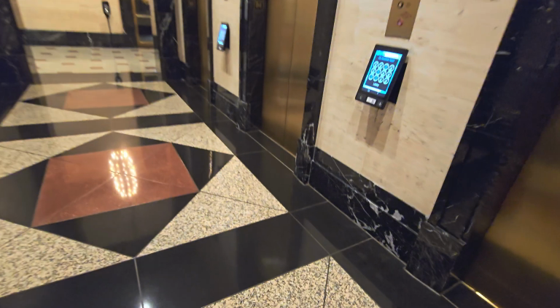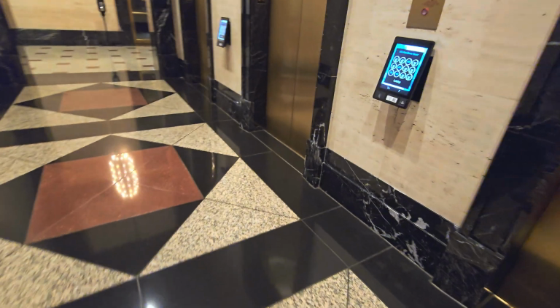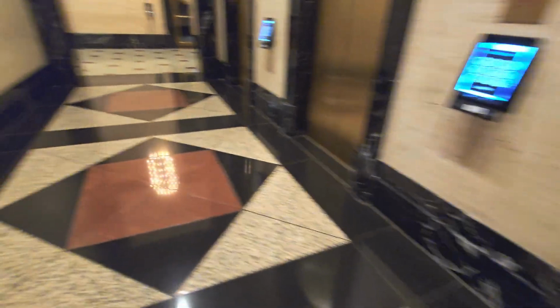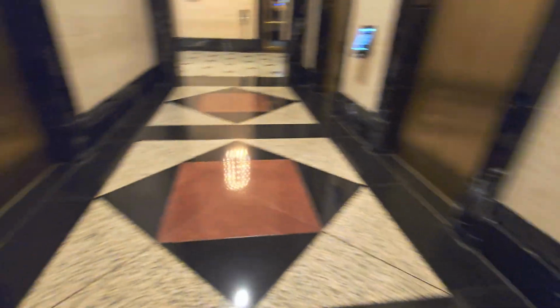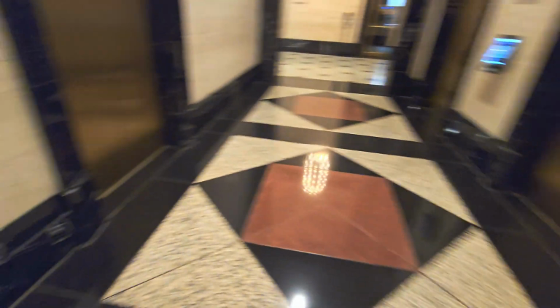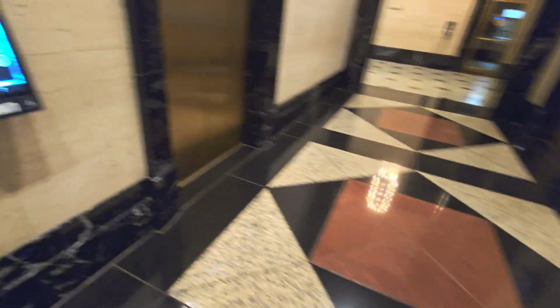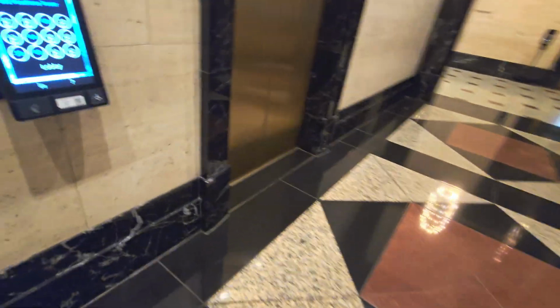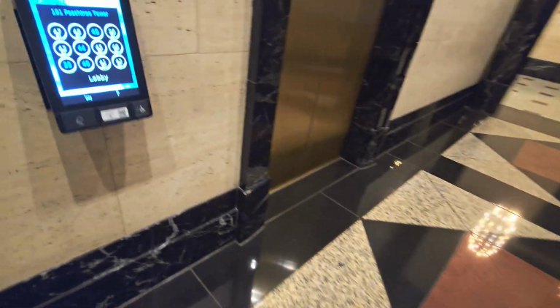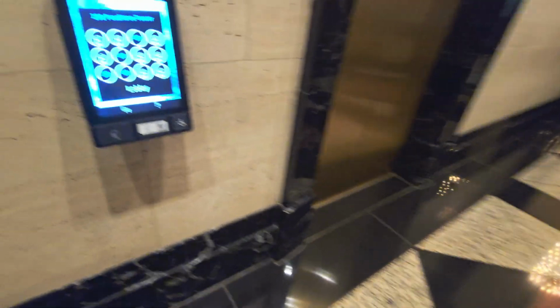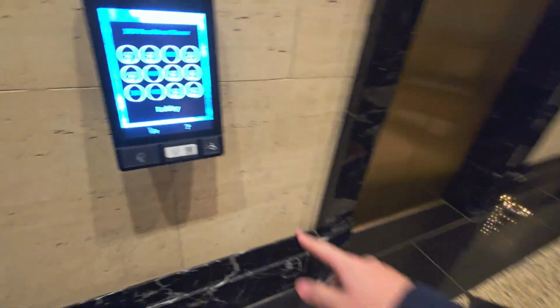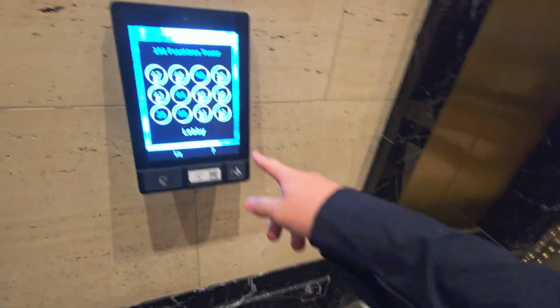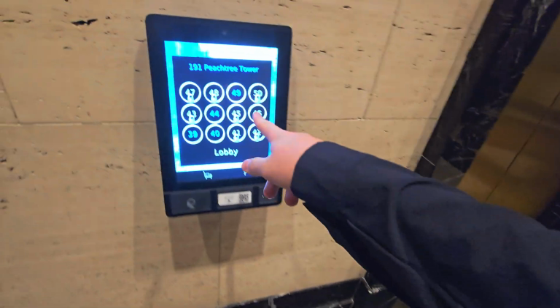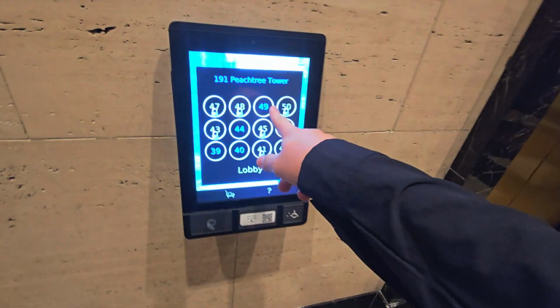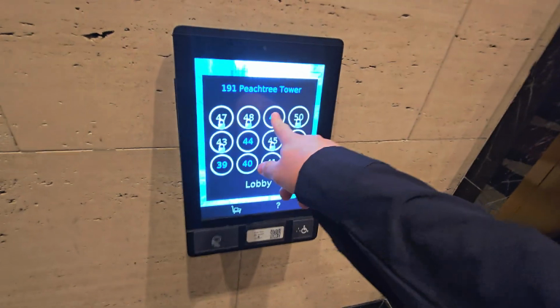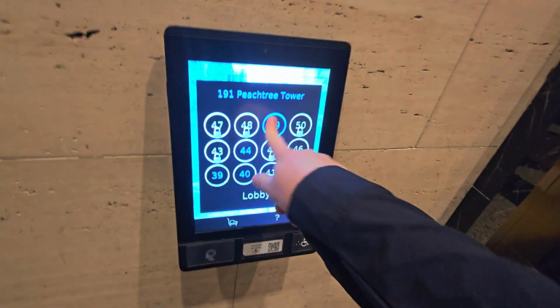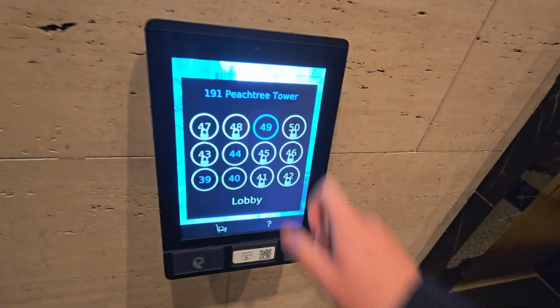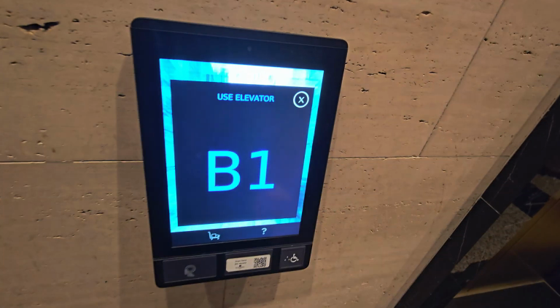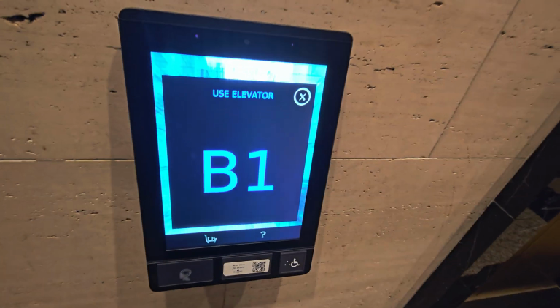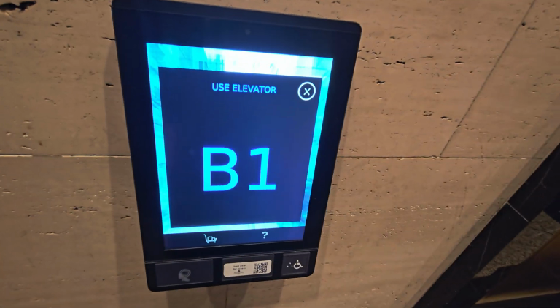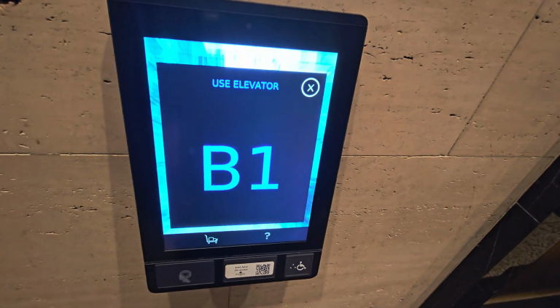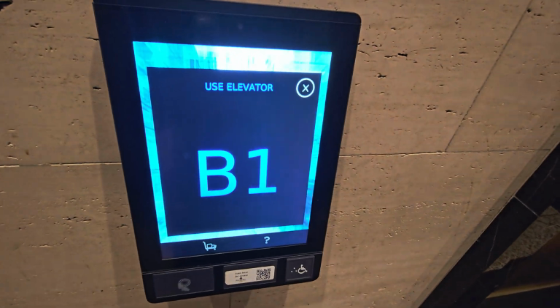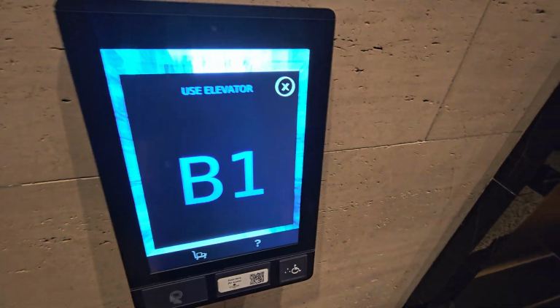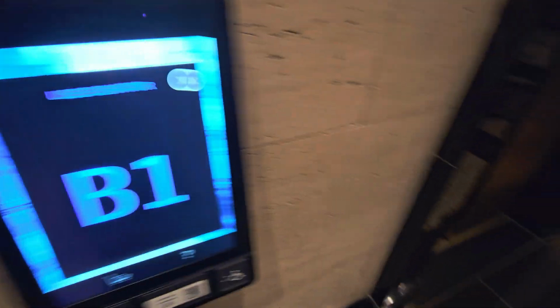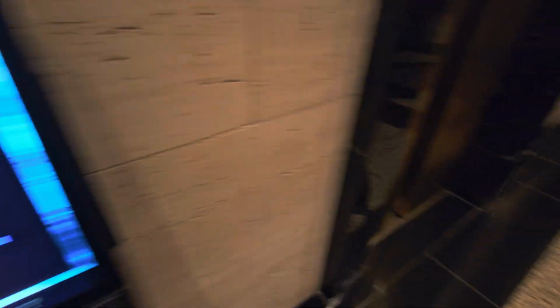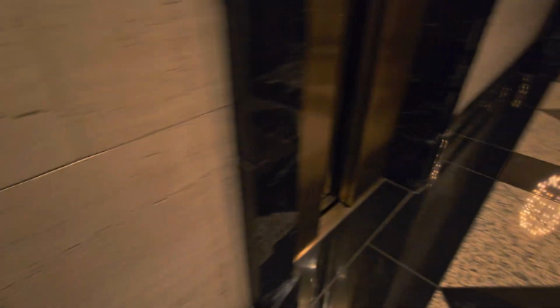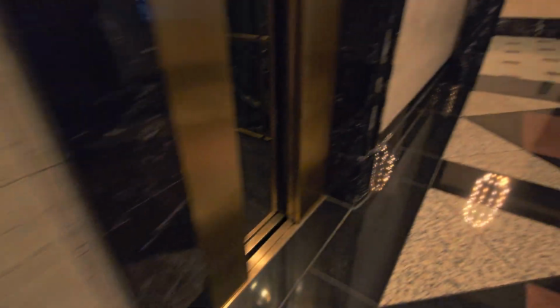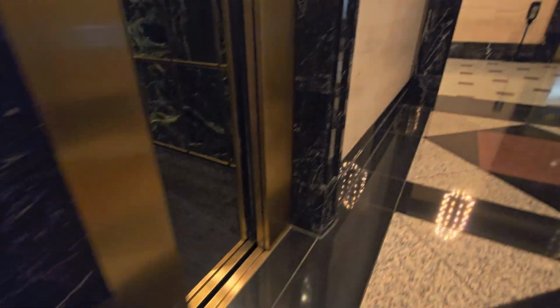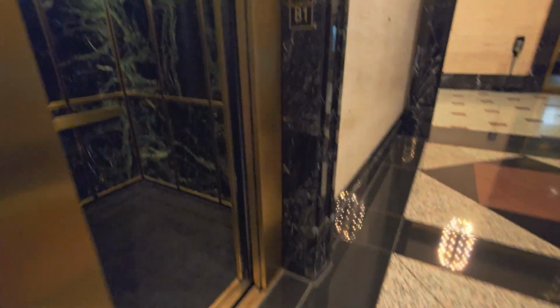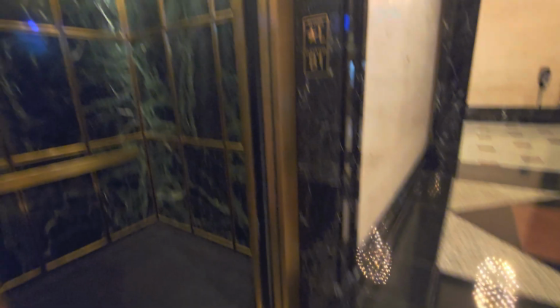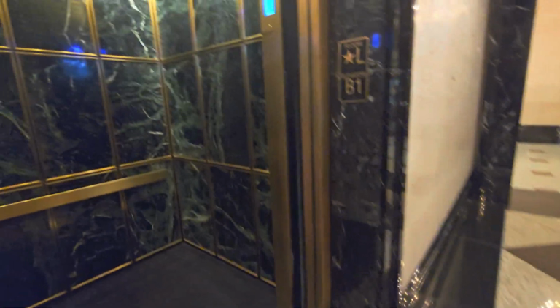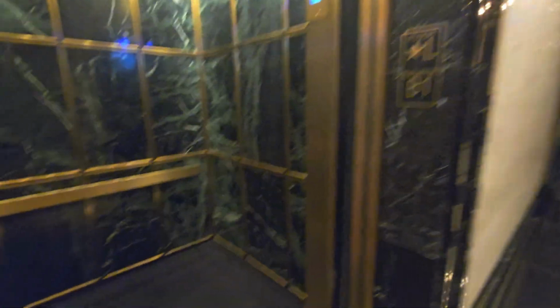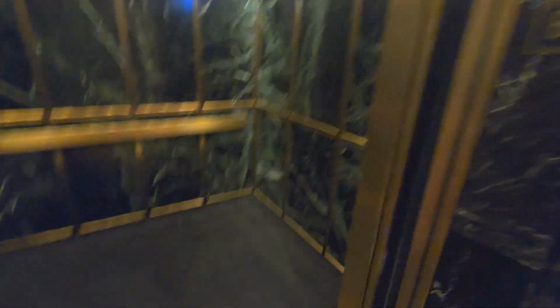We are at 191 Pichu. You can't get up to floor 50, but you can go up to 49. Elevator B1.